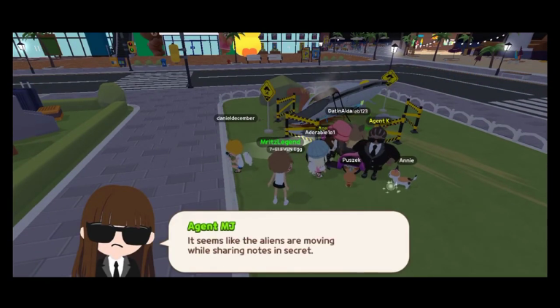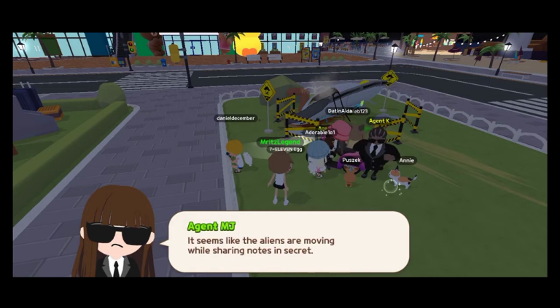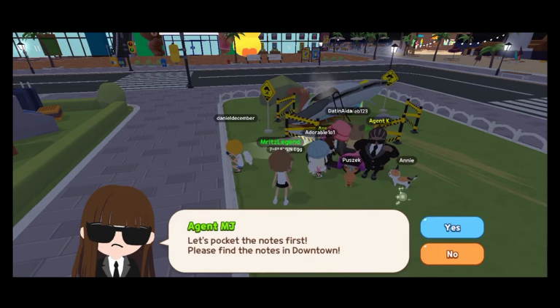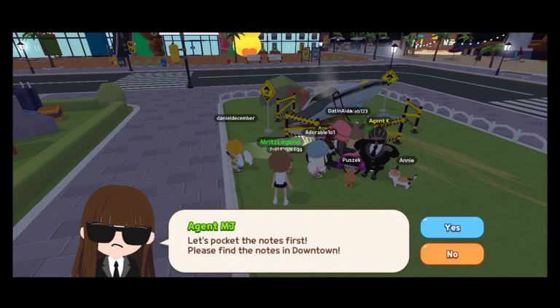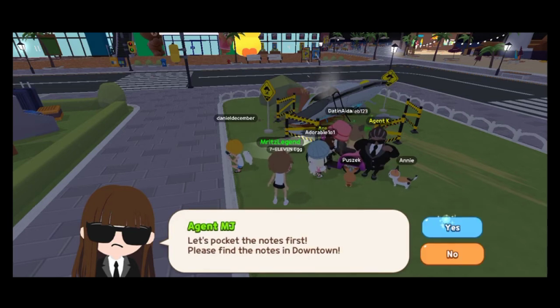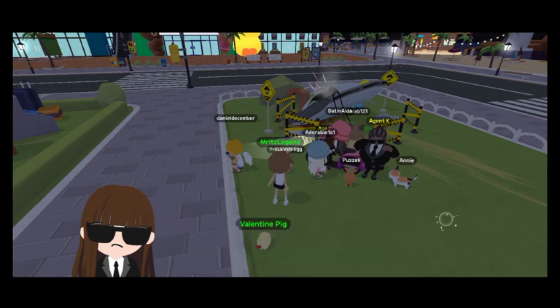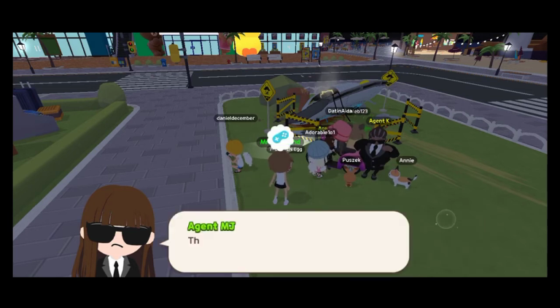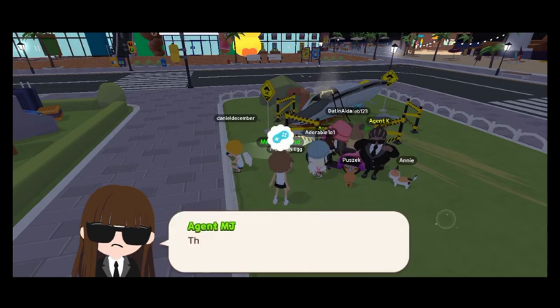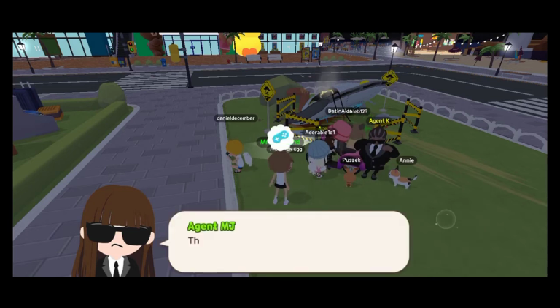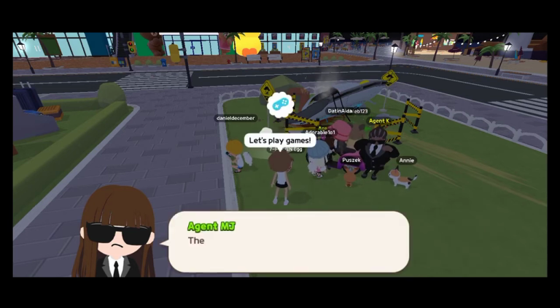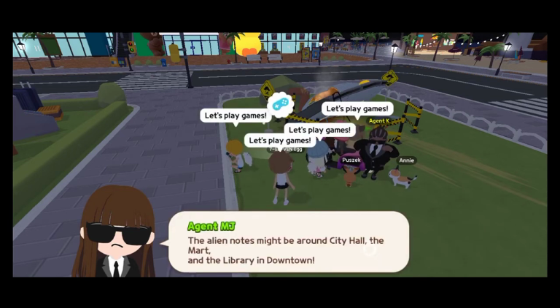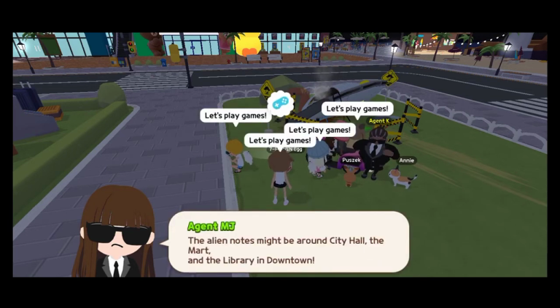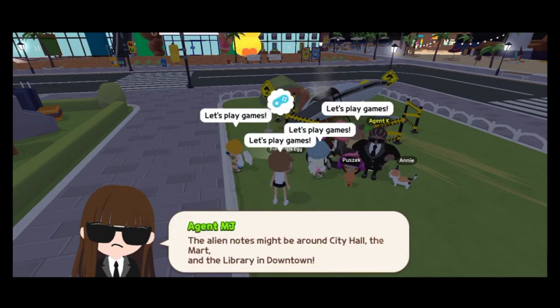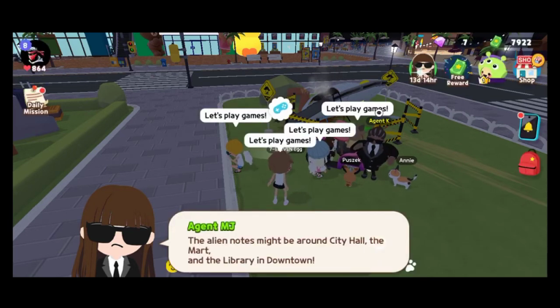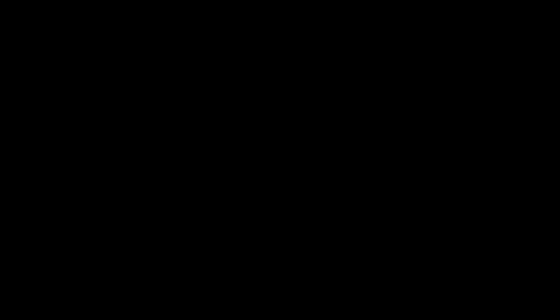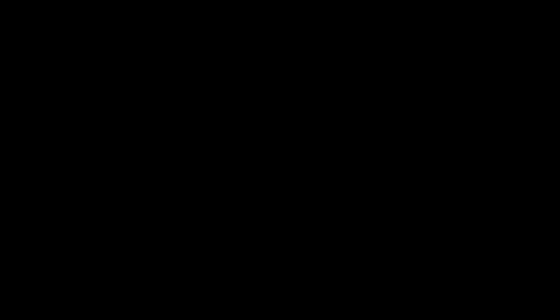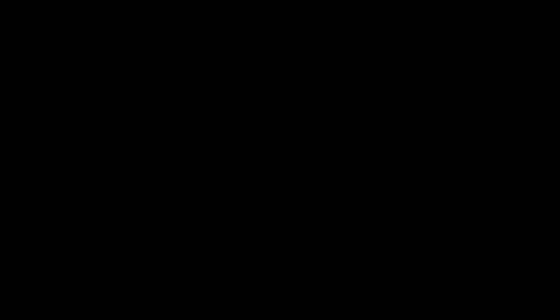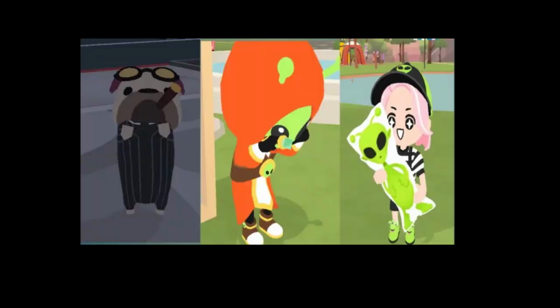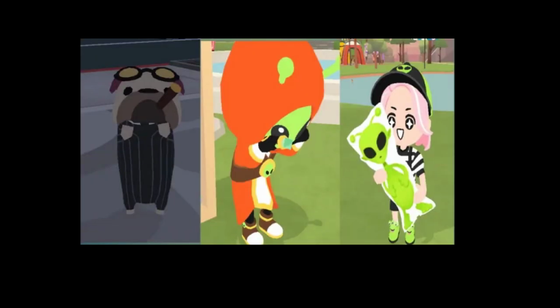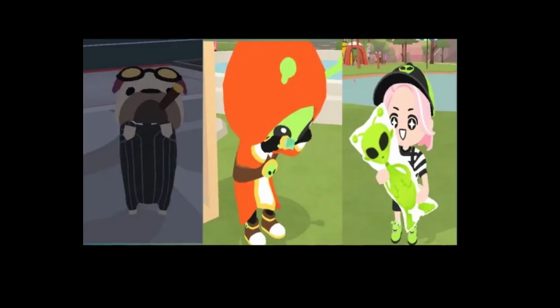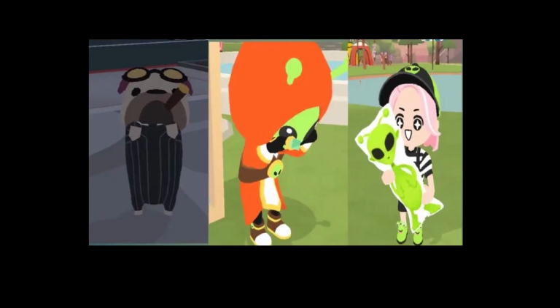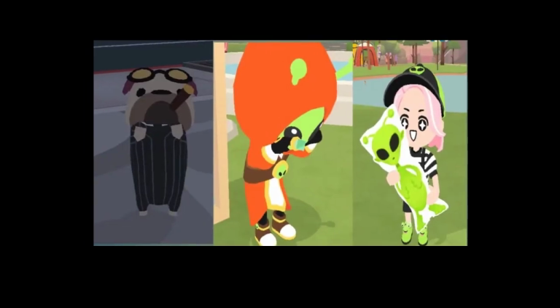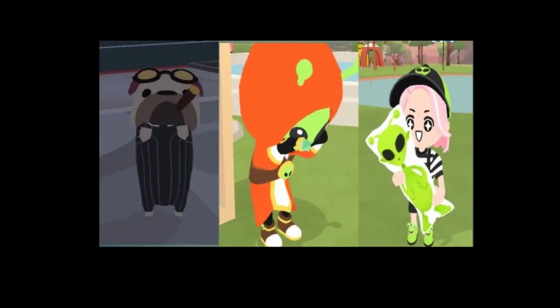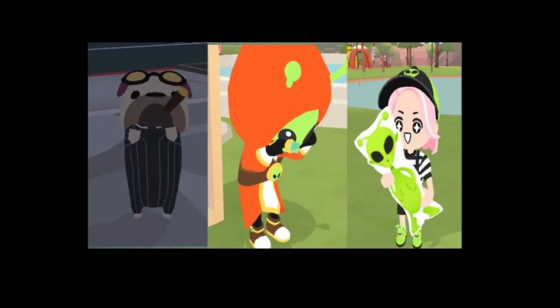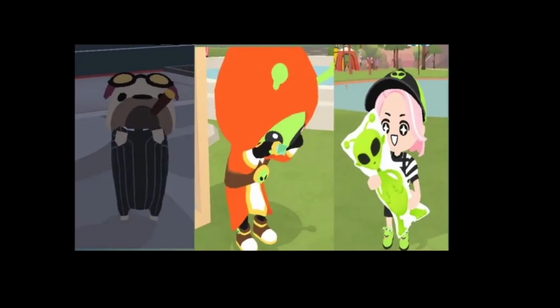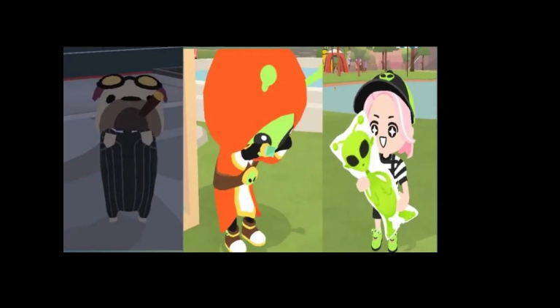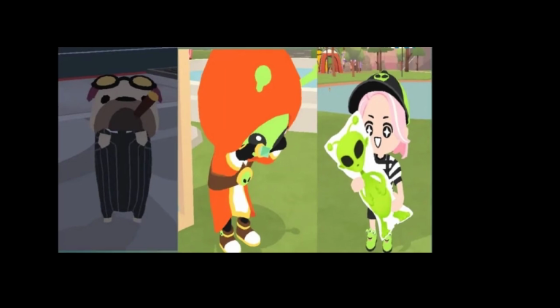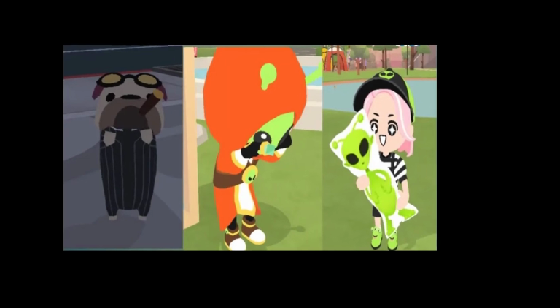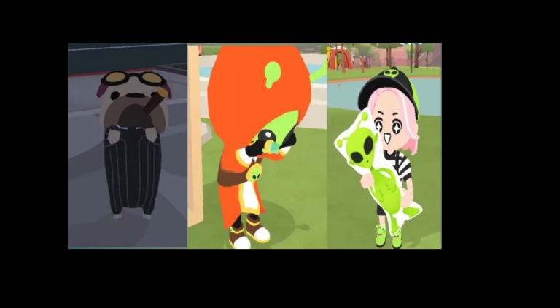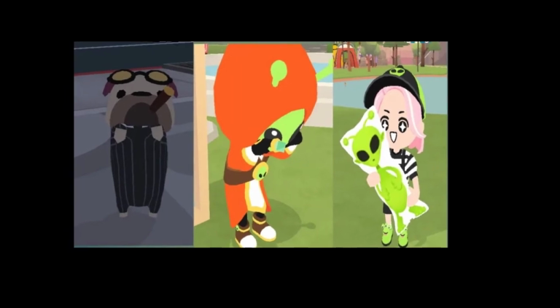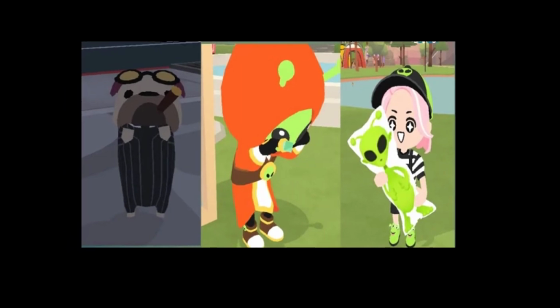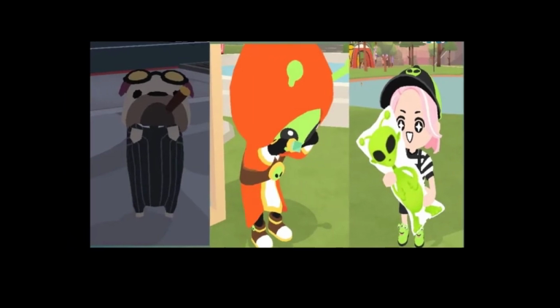Some NPCs also give you alien tokens, like the plaza NPC and the city NPC, plus two more NPCs.